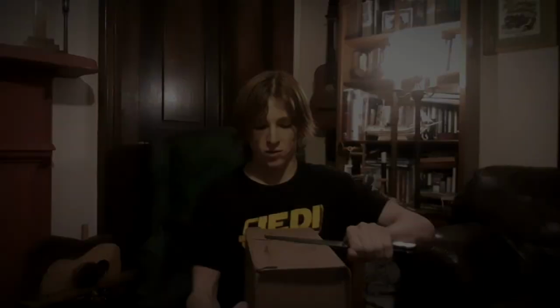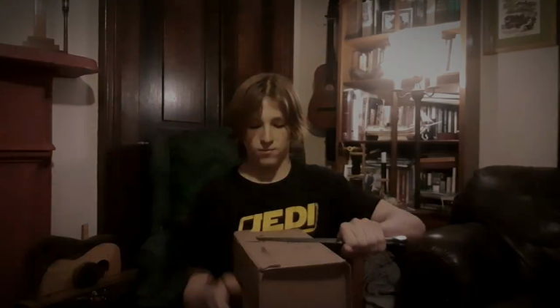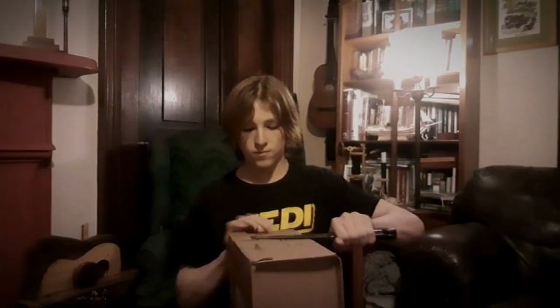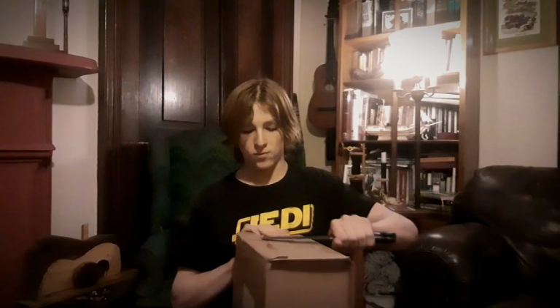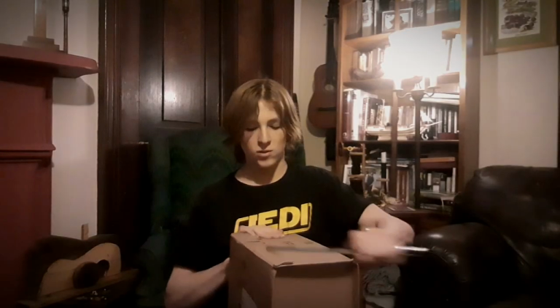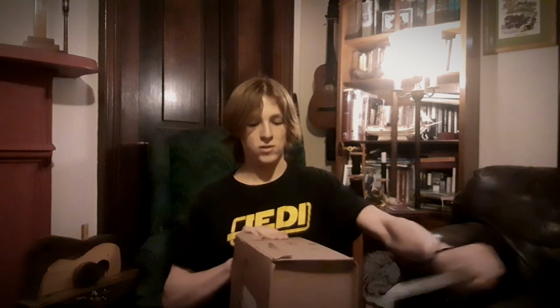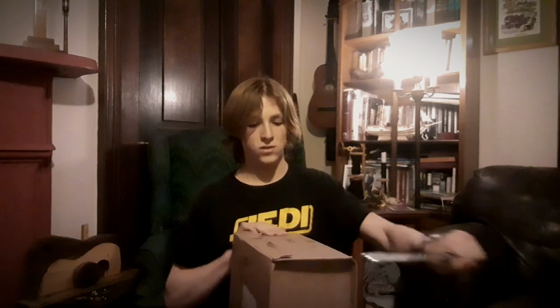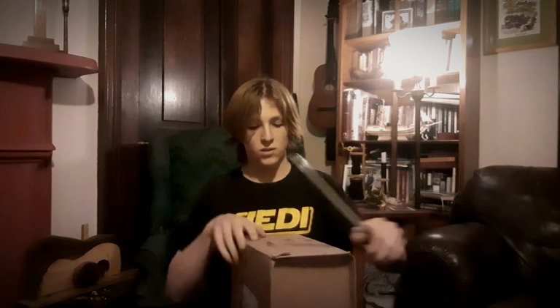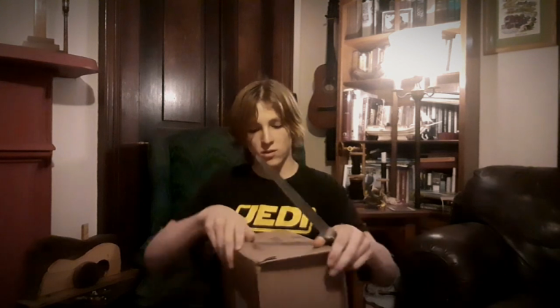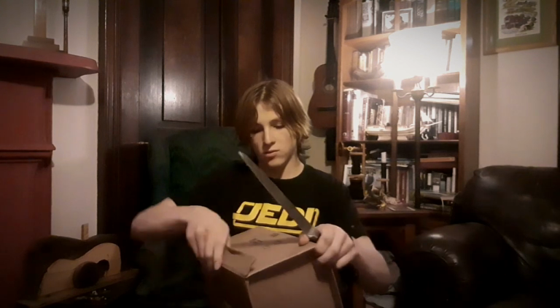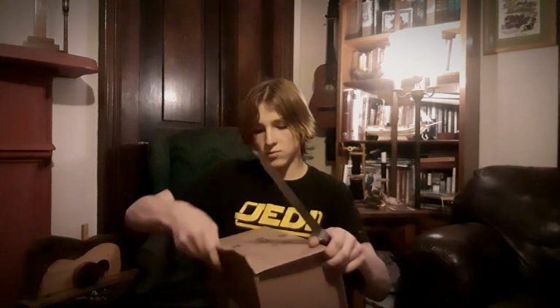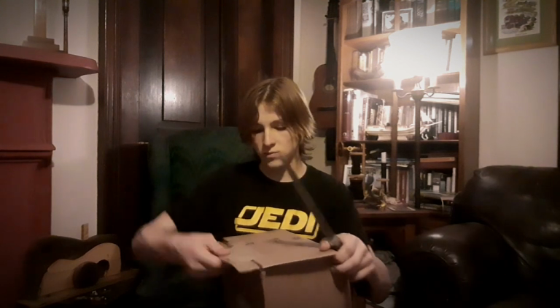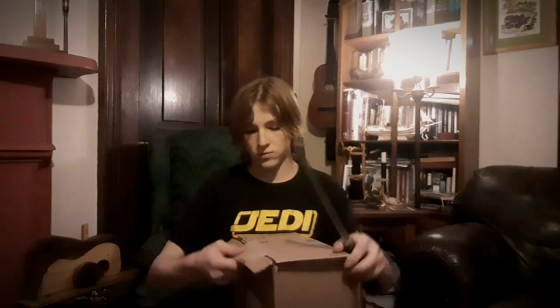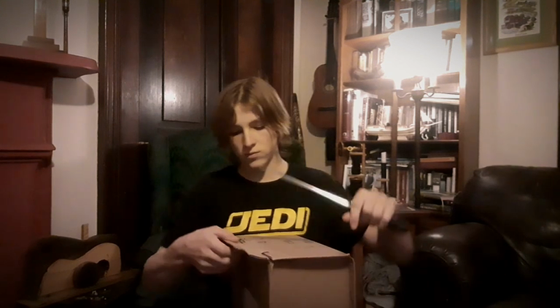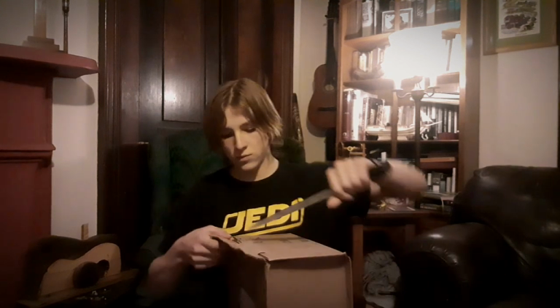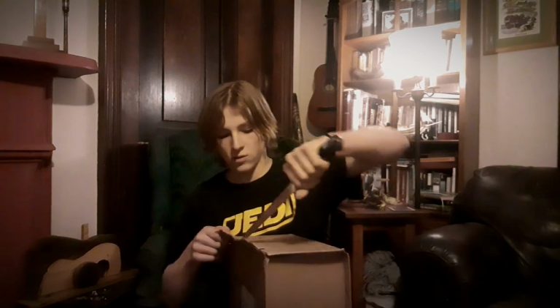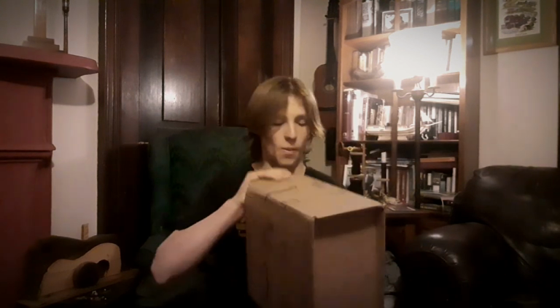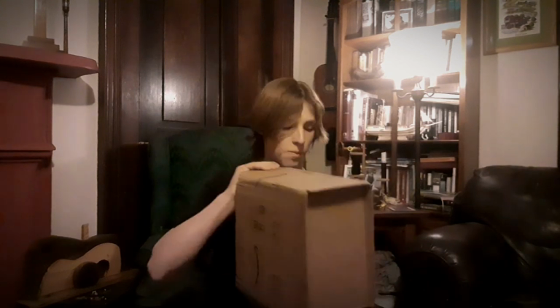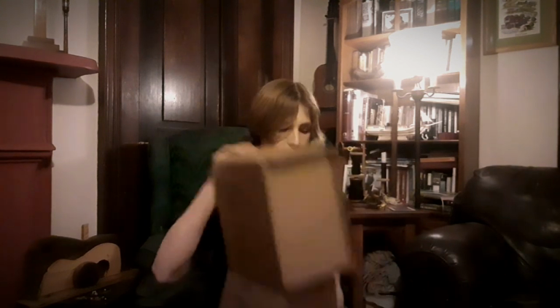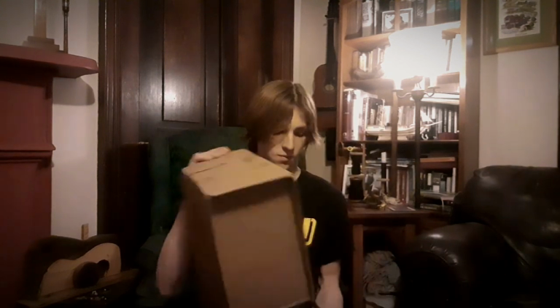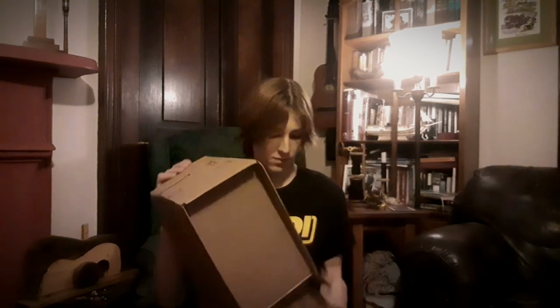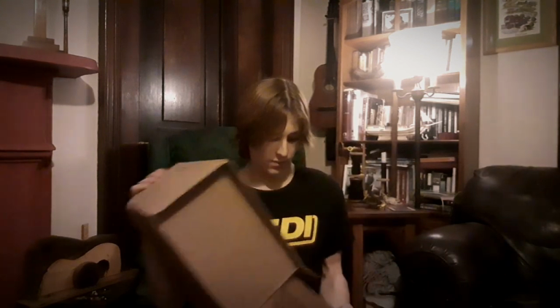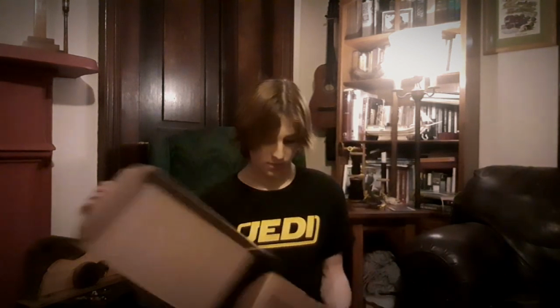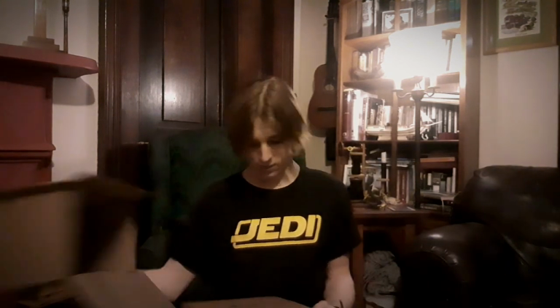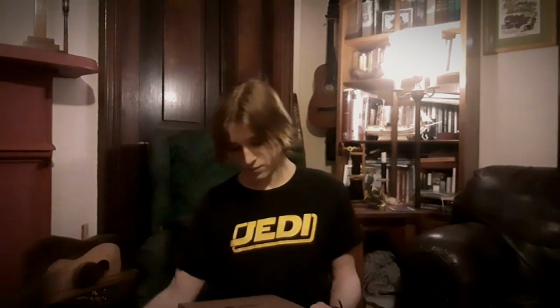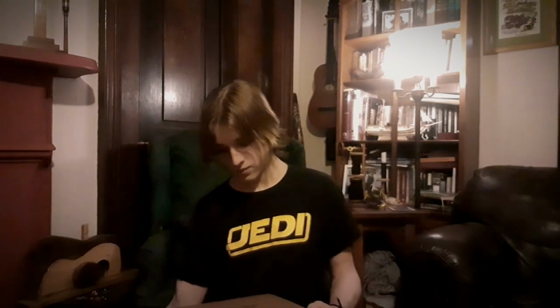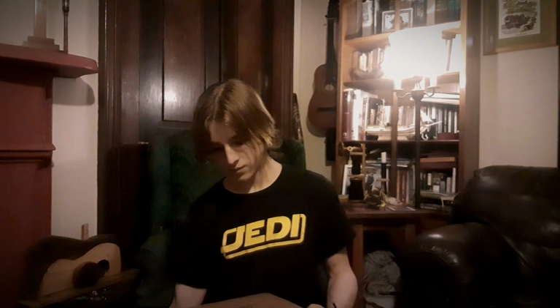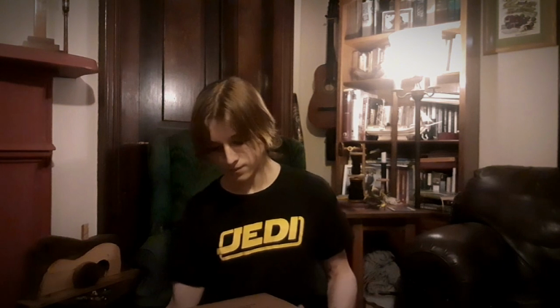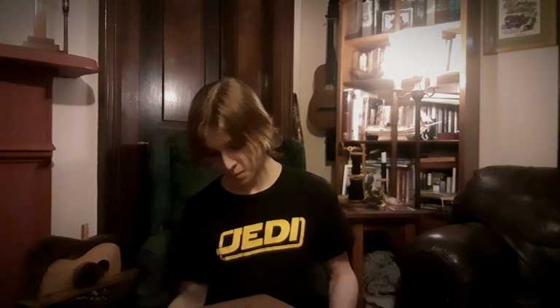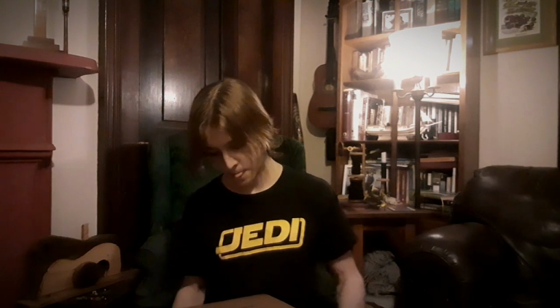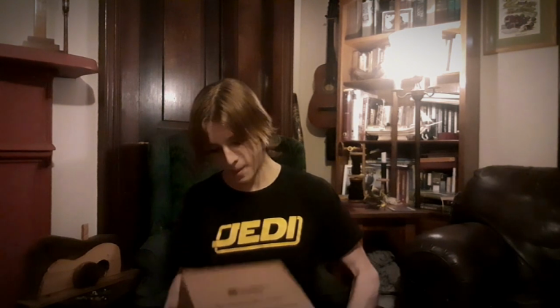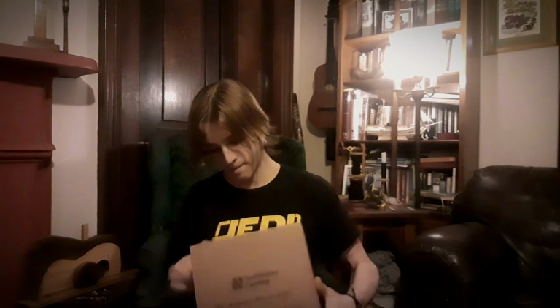Greetings Adventurers! Today we have another unboxing video. Today we will be unboxing two different packages.